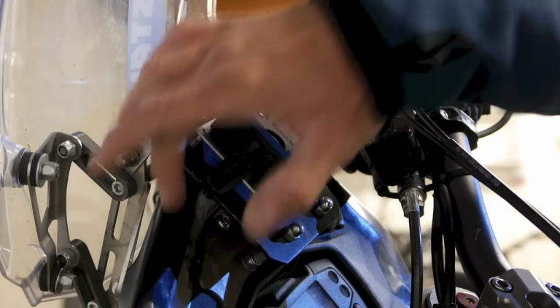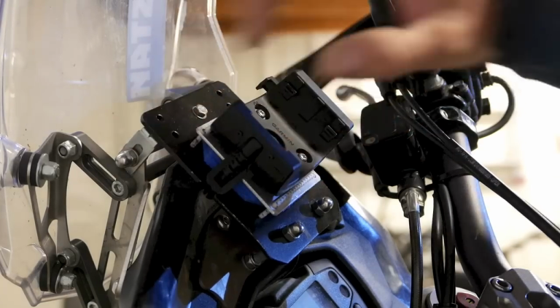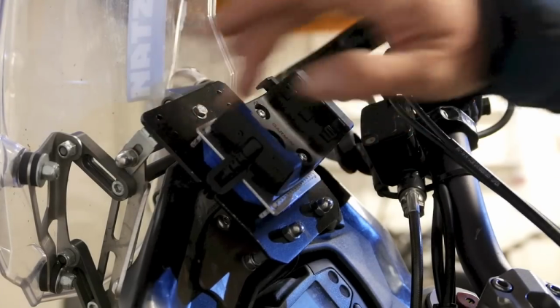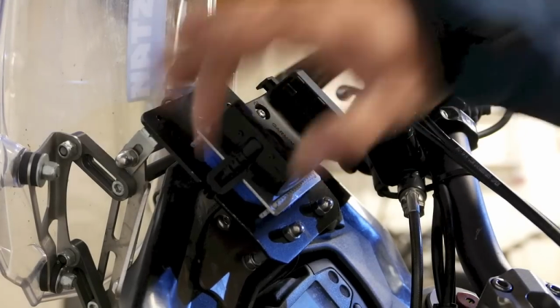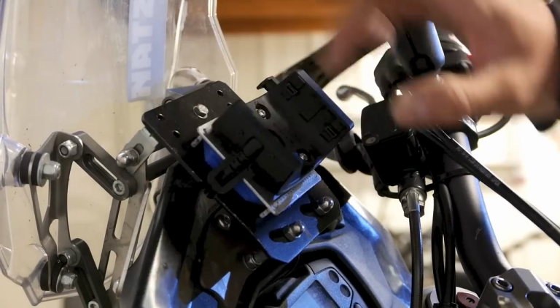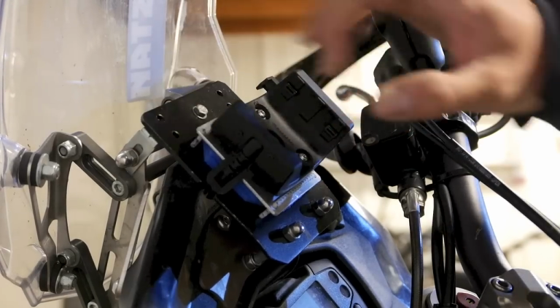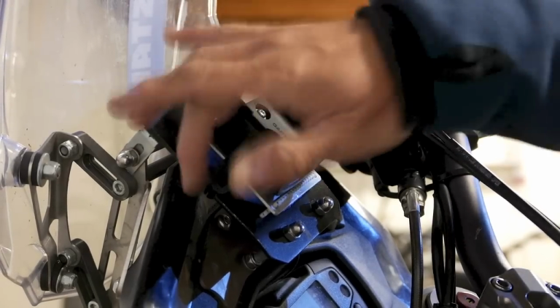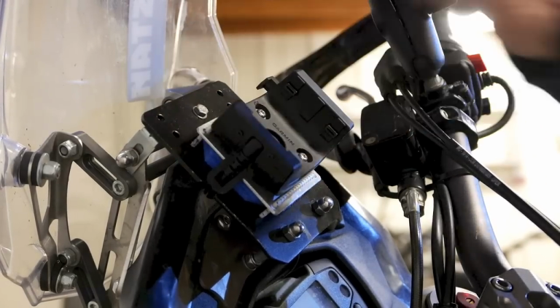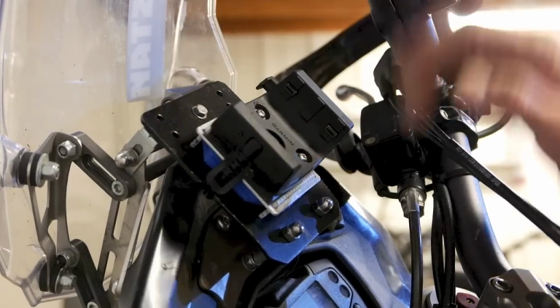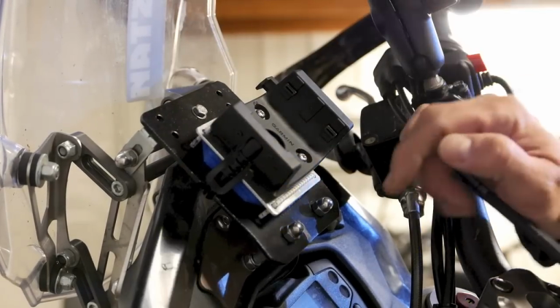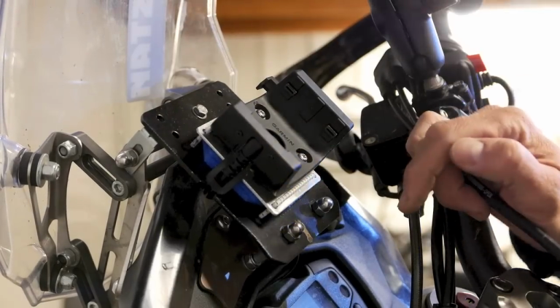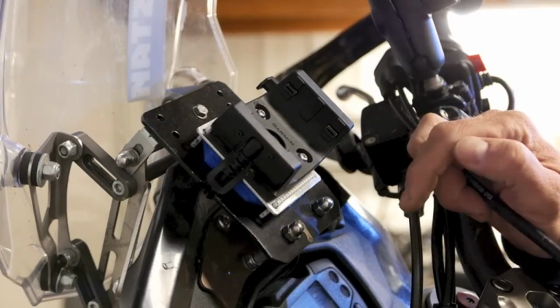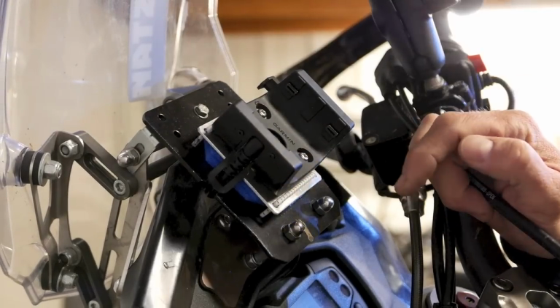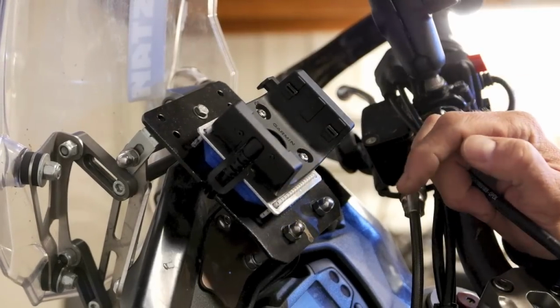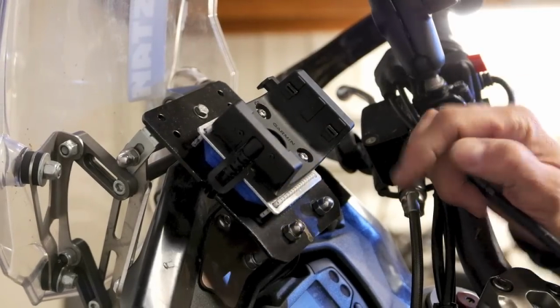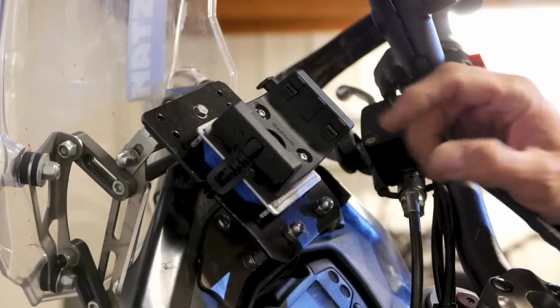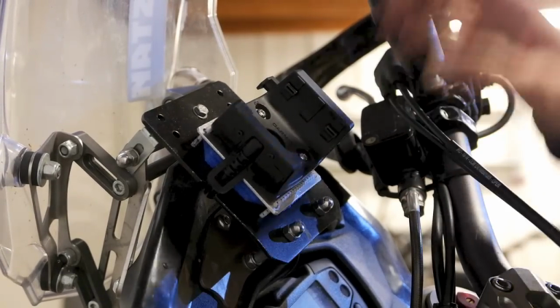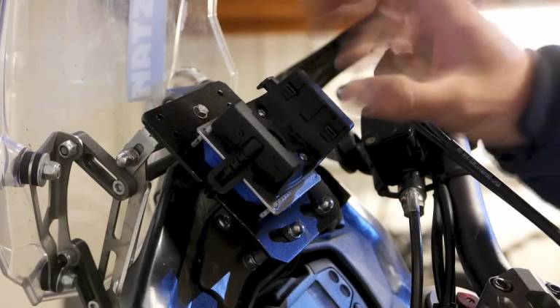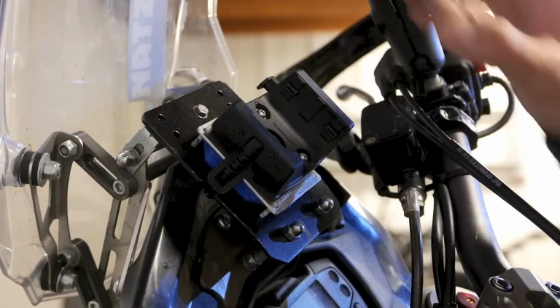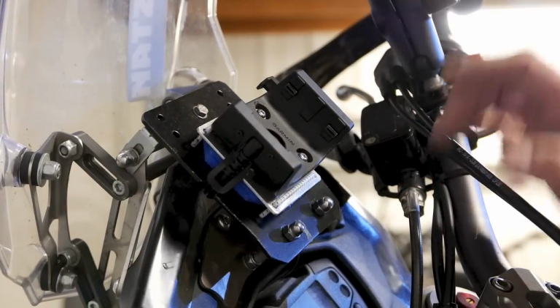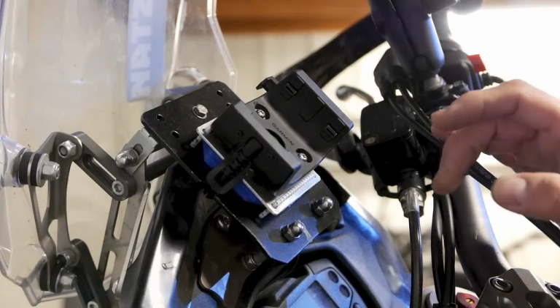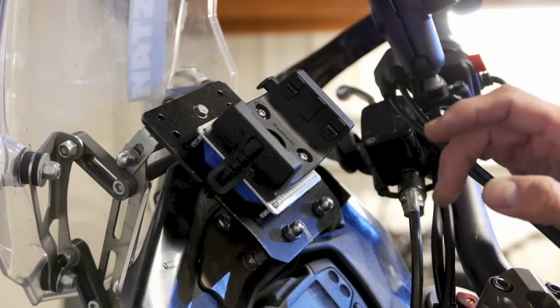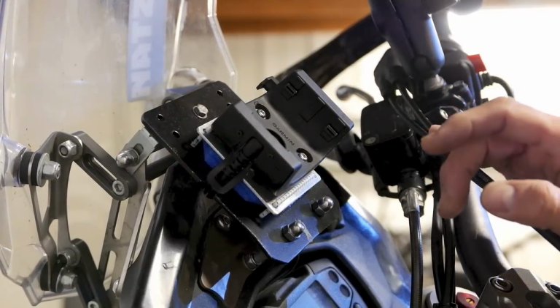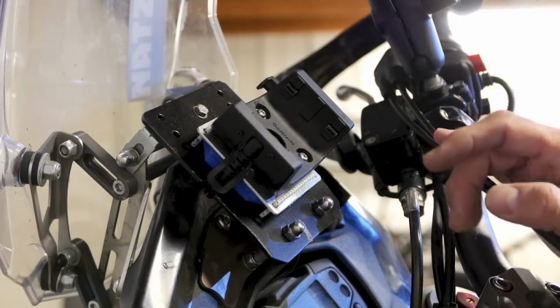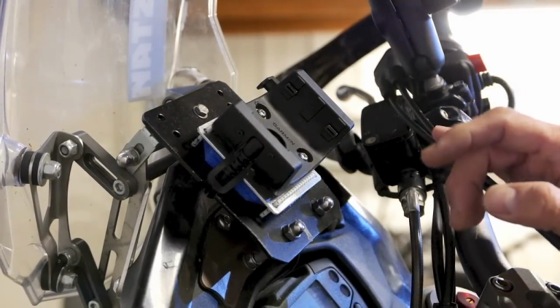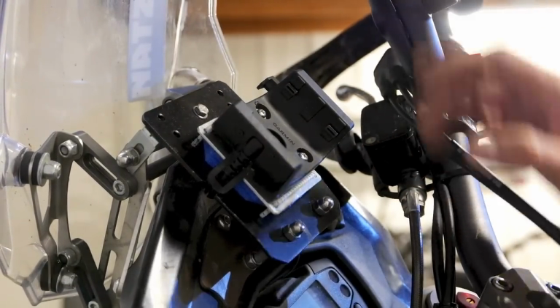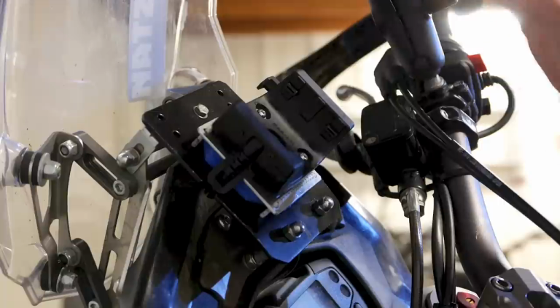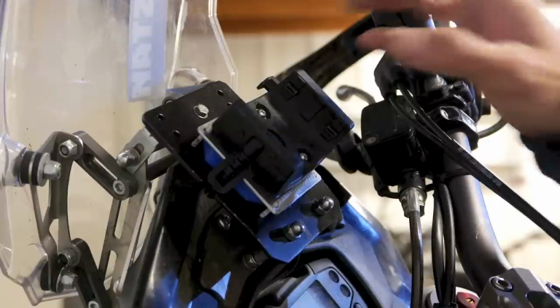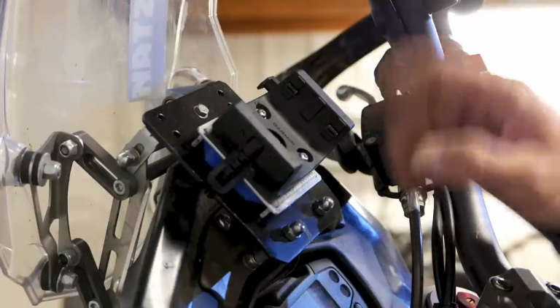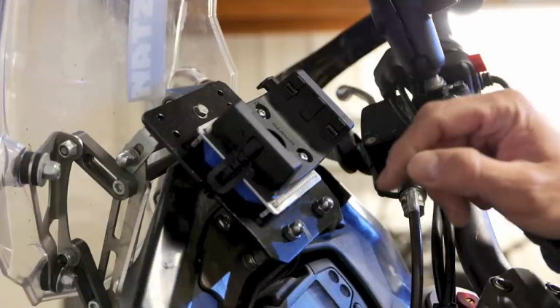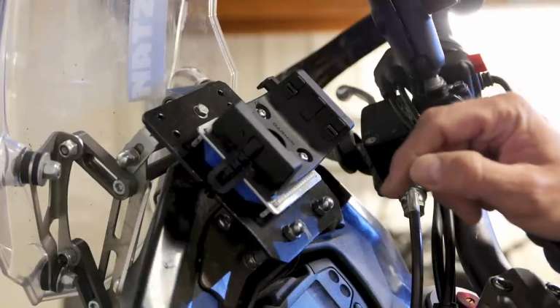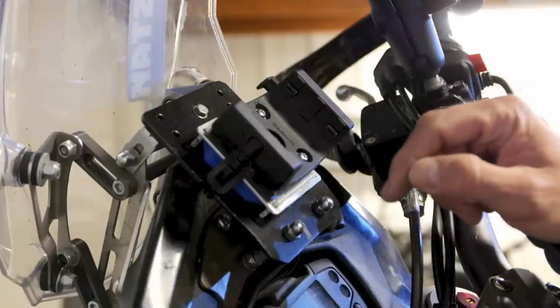It's connected to the electric system of the bike so that I have permanent power for the GPS.